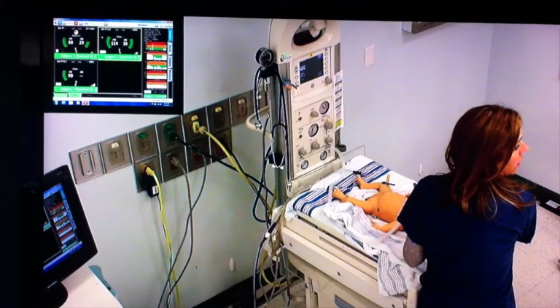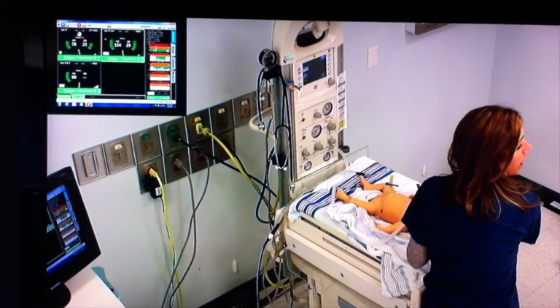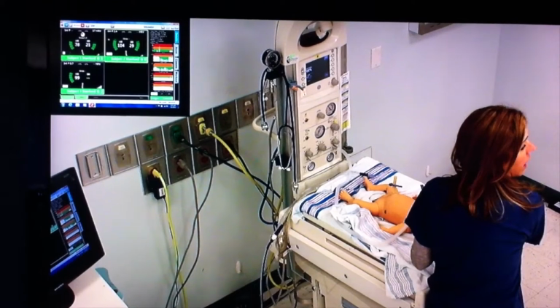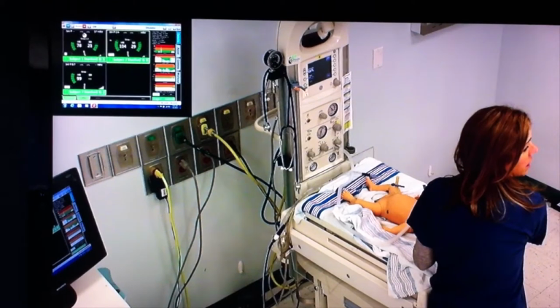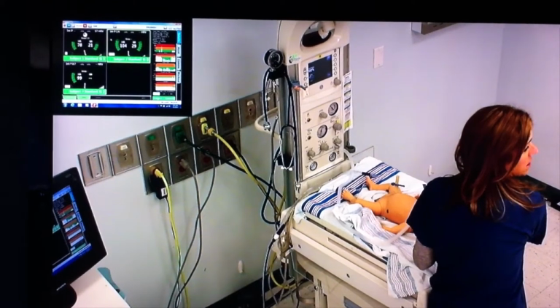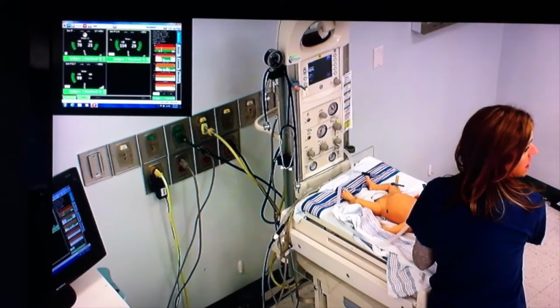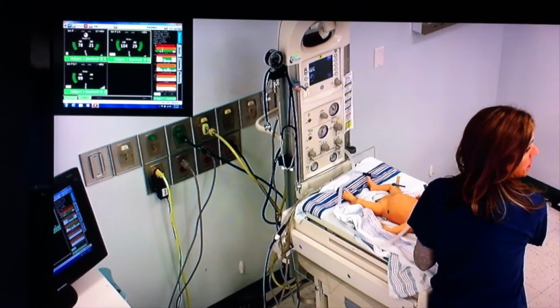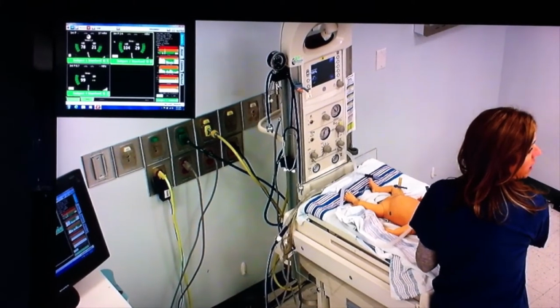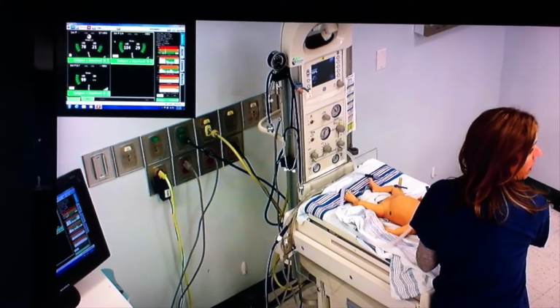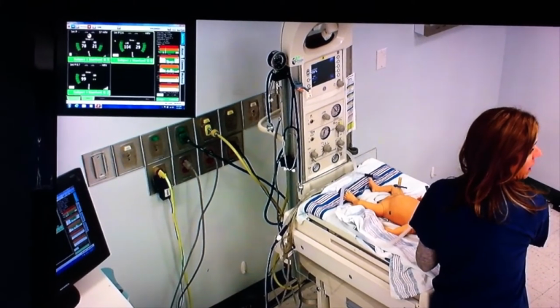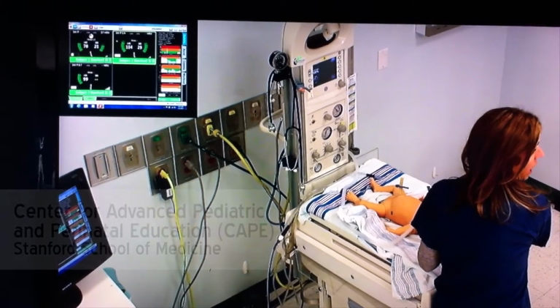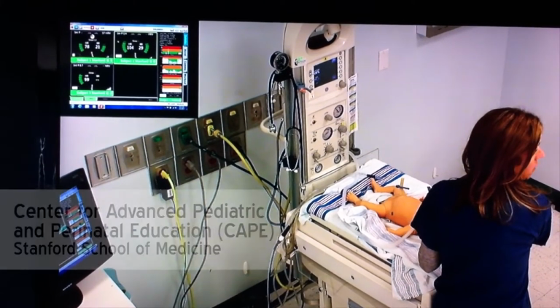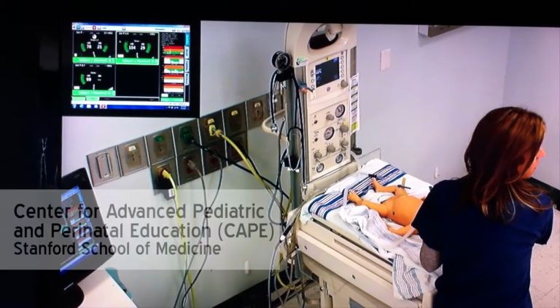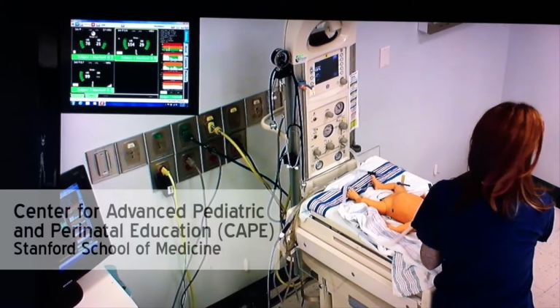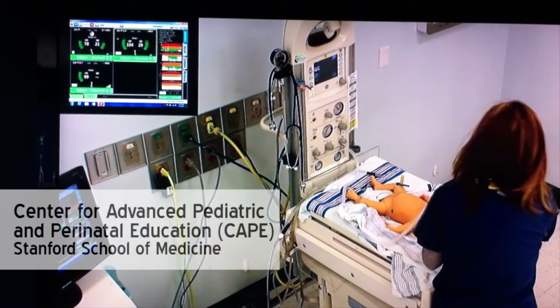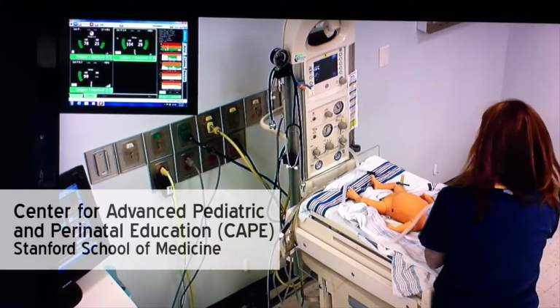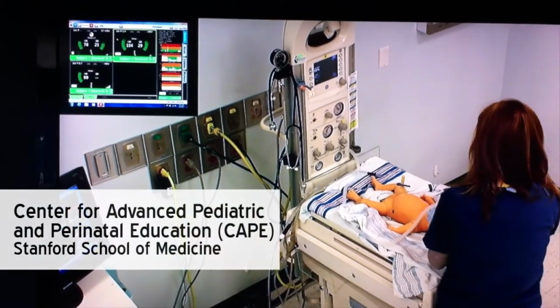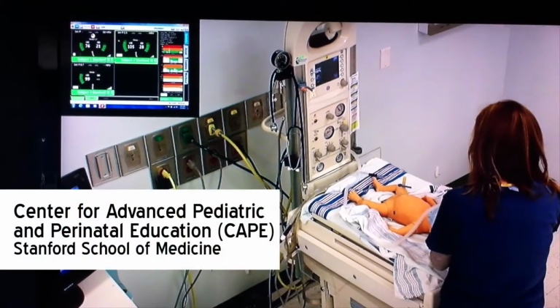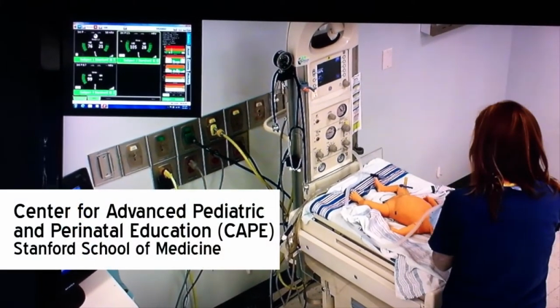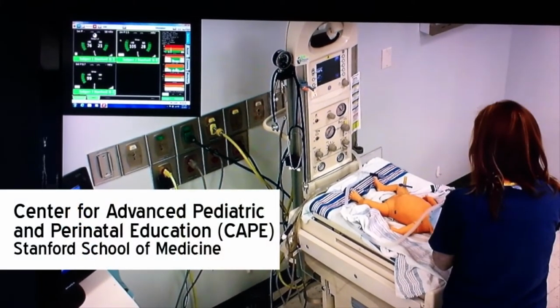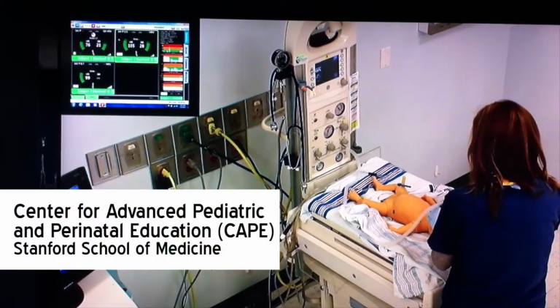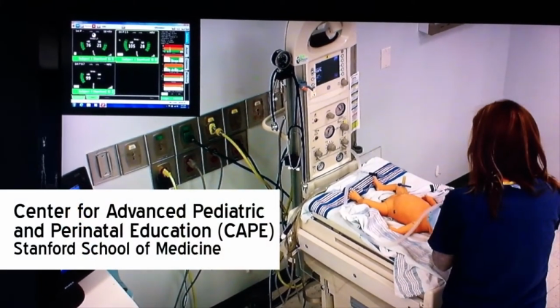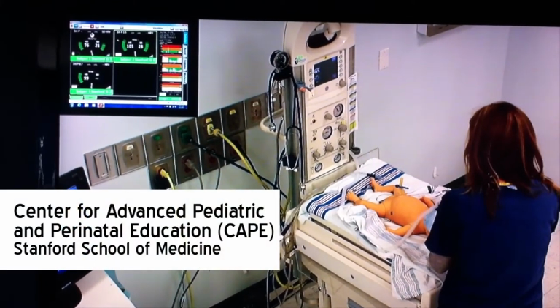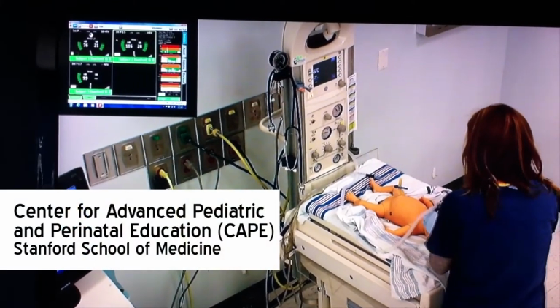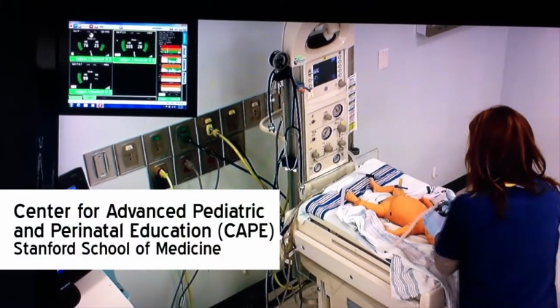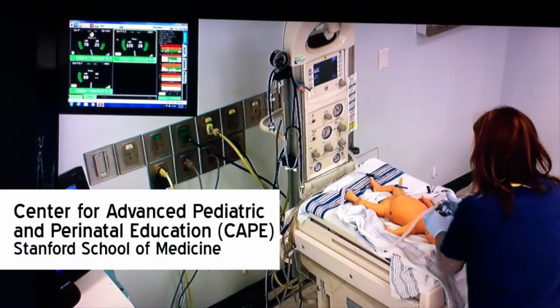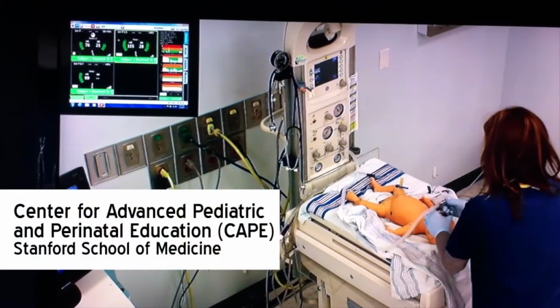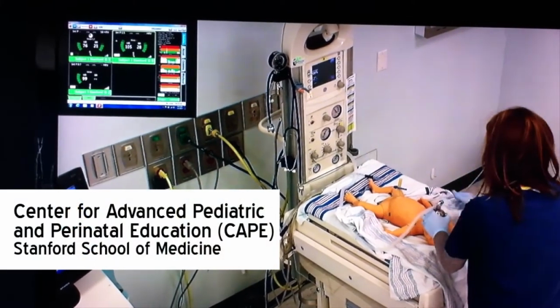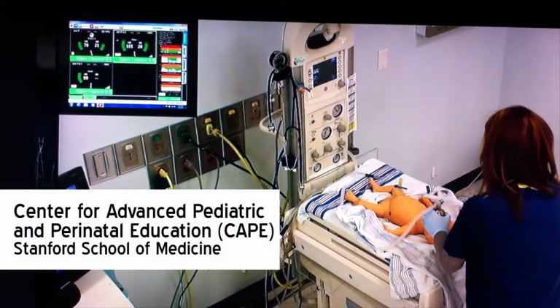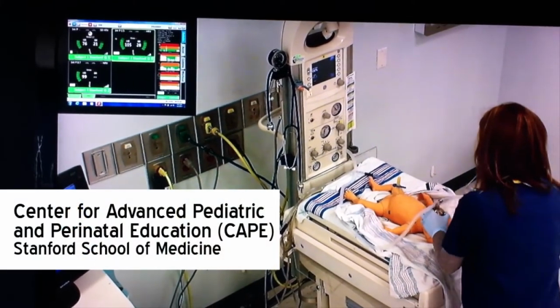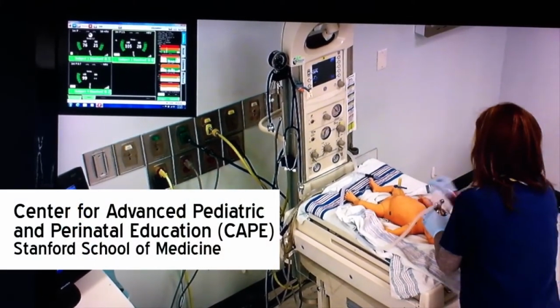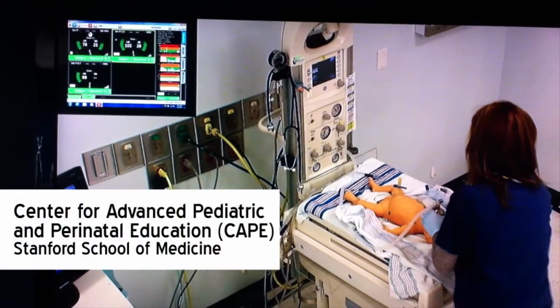All right, I need a team in here right now. I got a baby that came out floppy. I have no idea what's wrong.